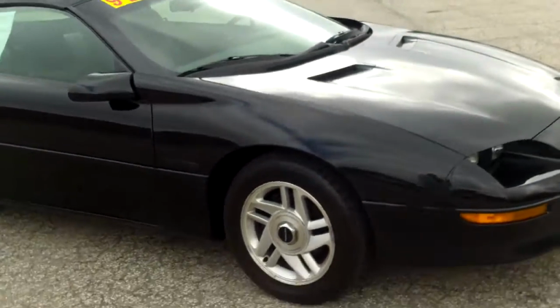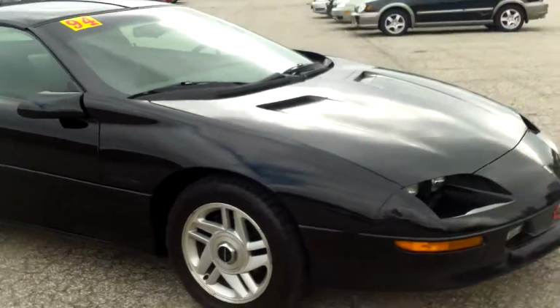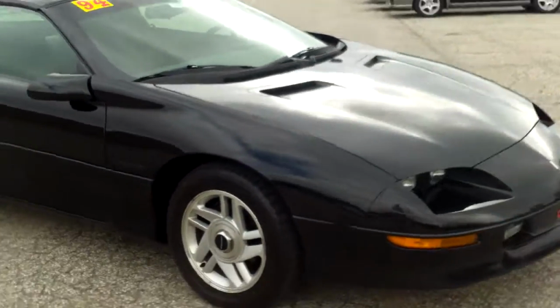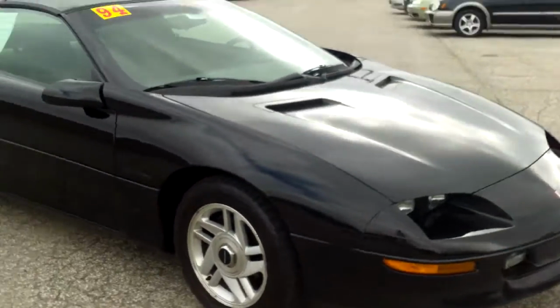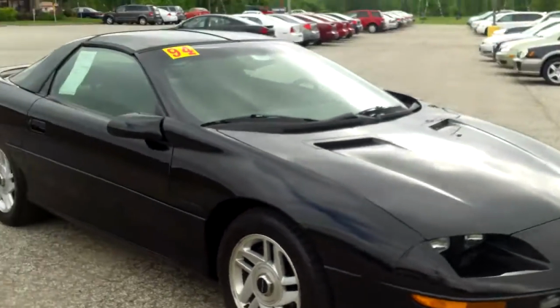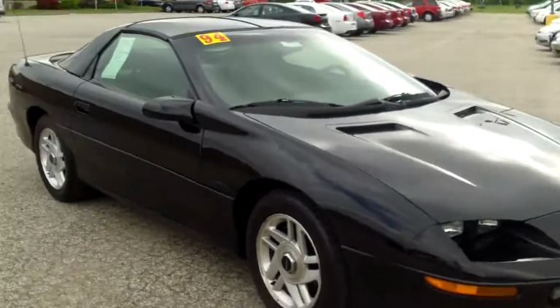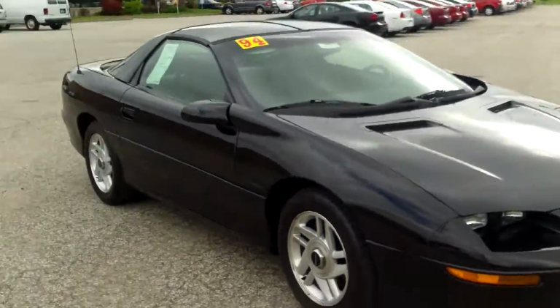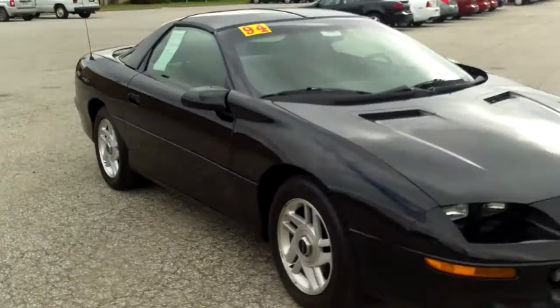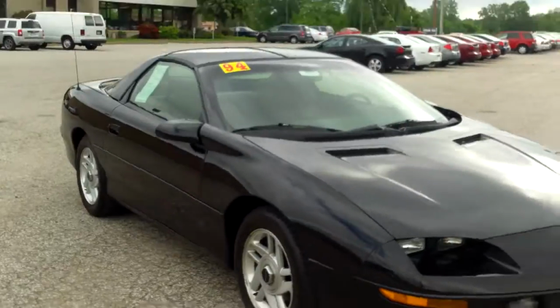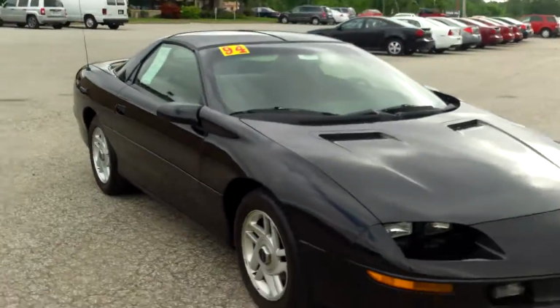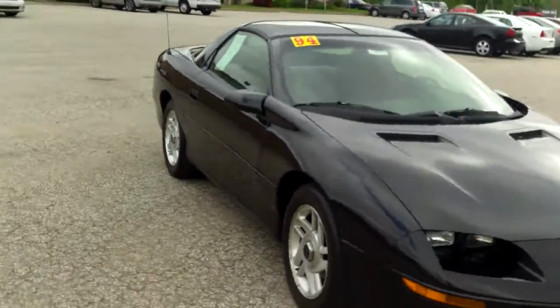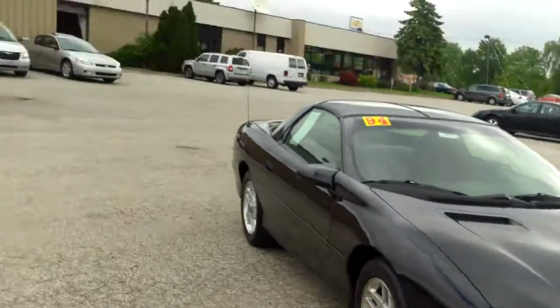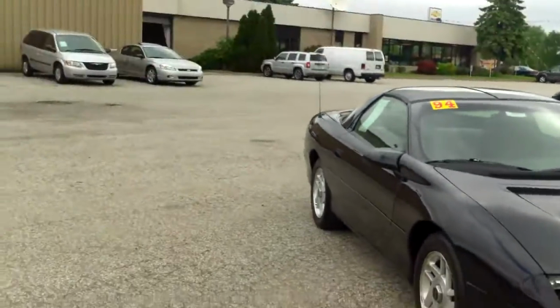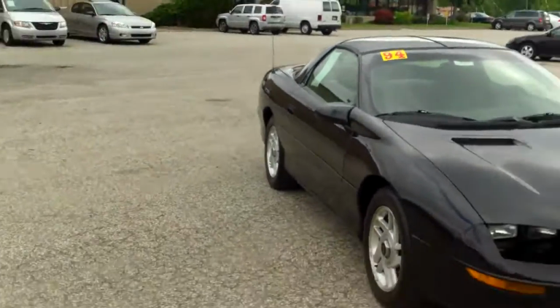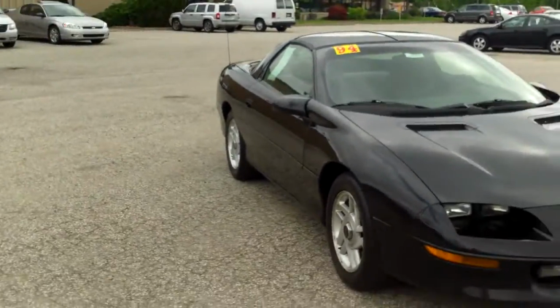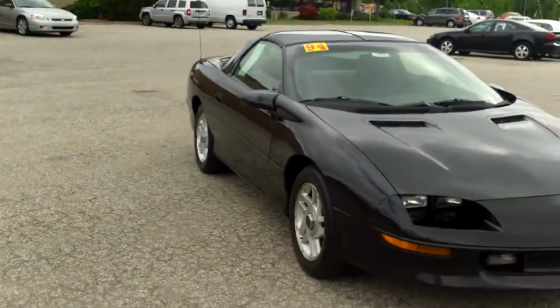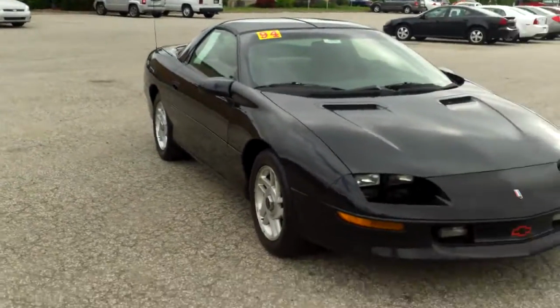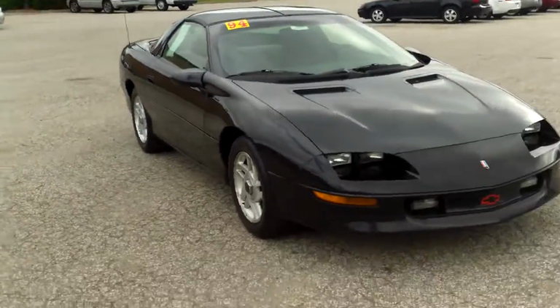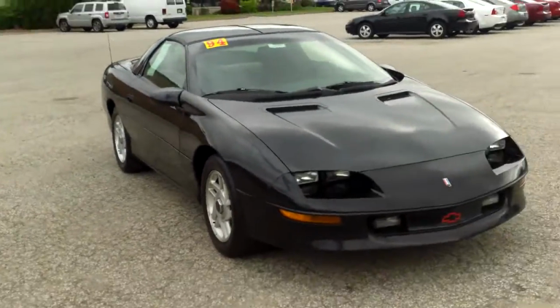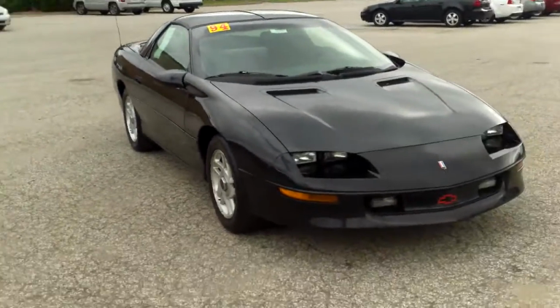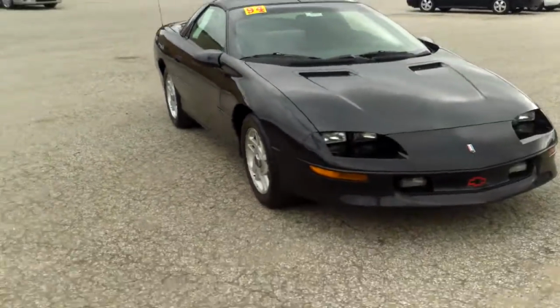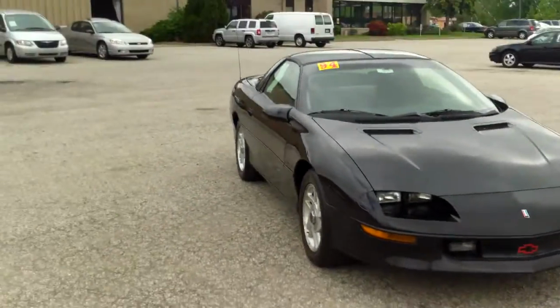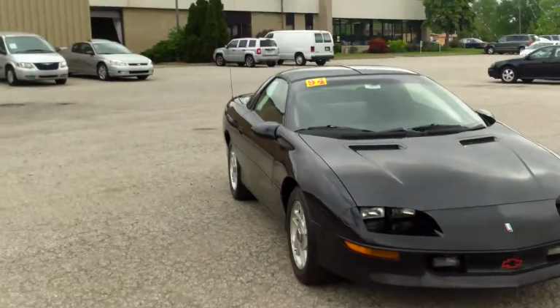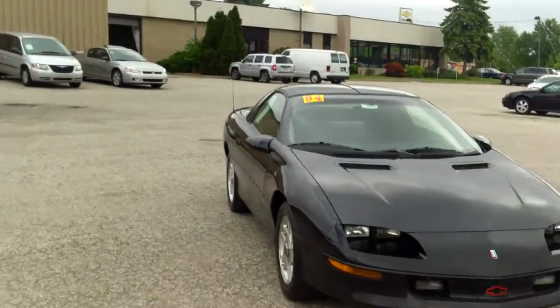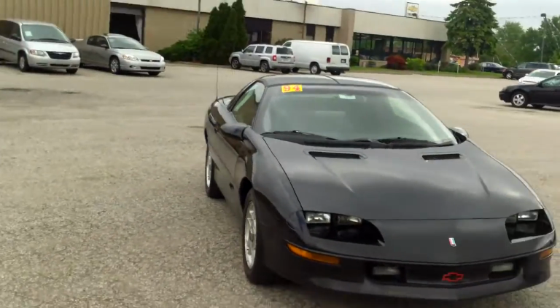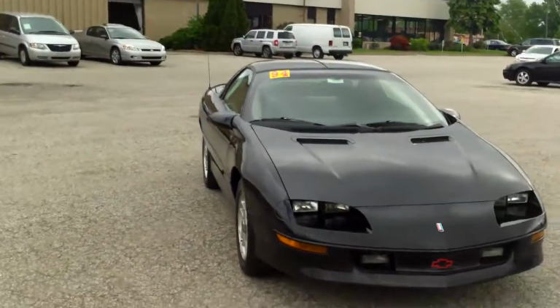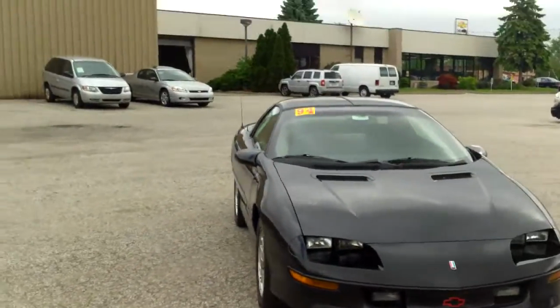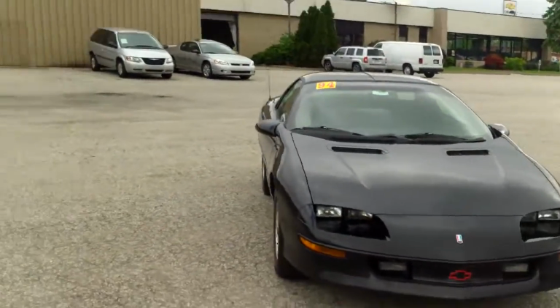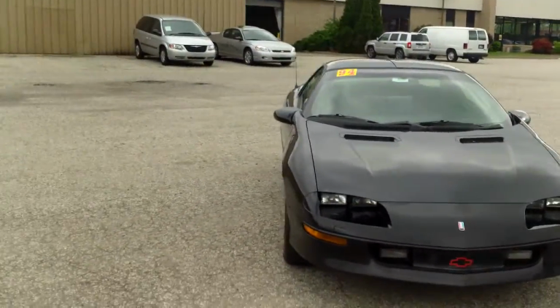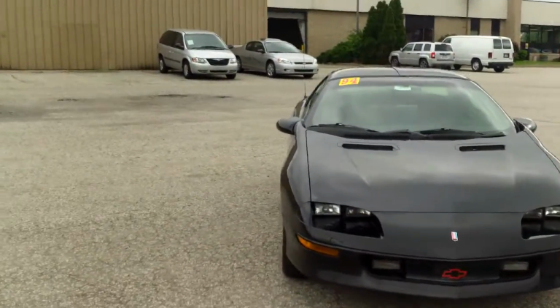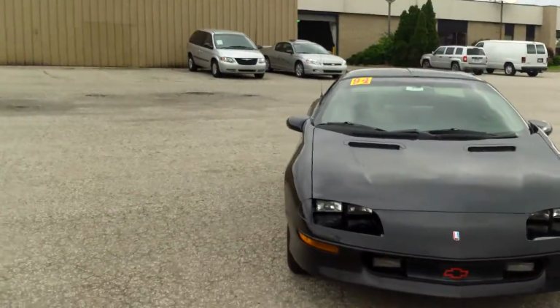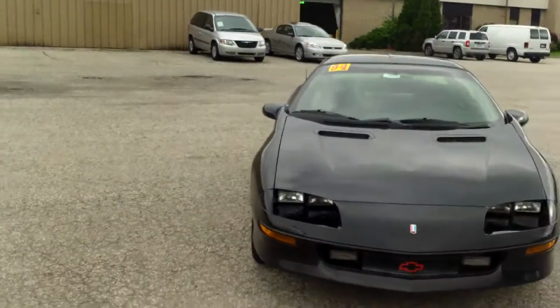Overall, the vehicle looks really good from any angle. Just if you wanted to touch up those rust spots, you could.